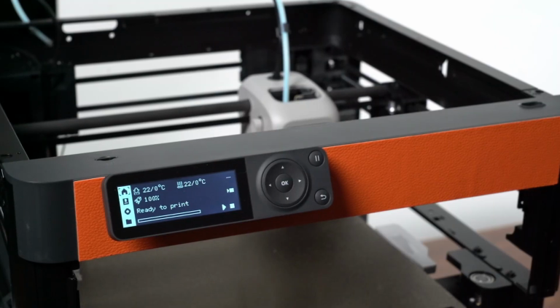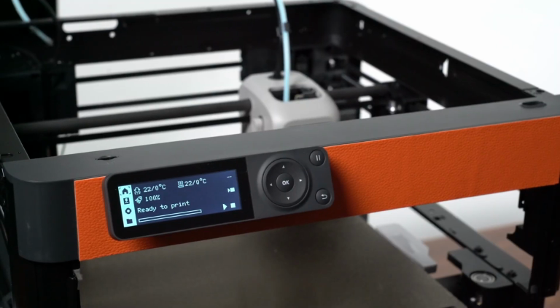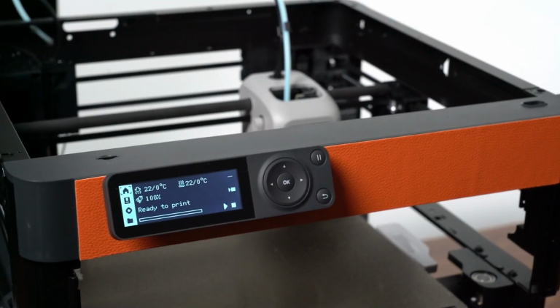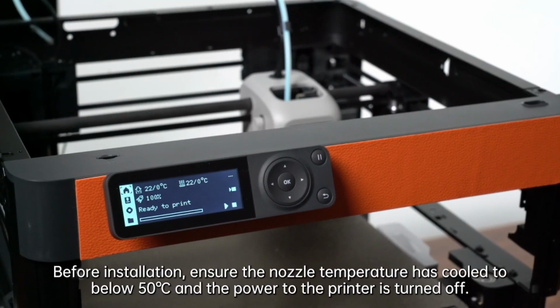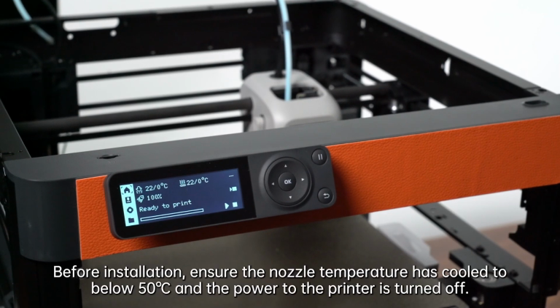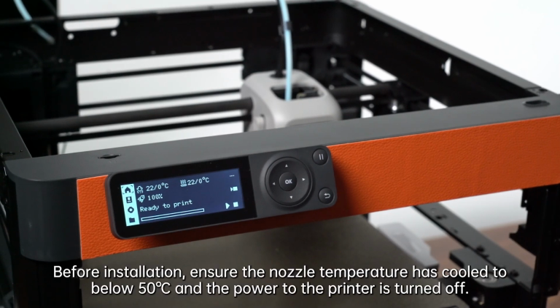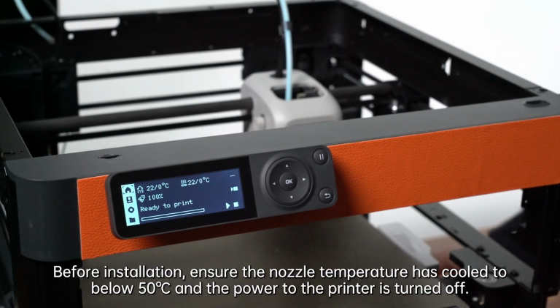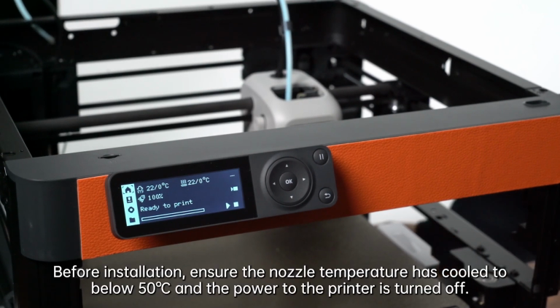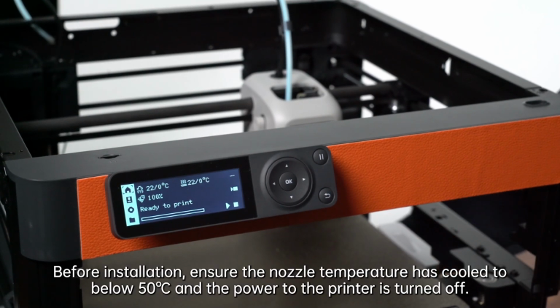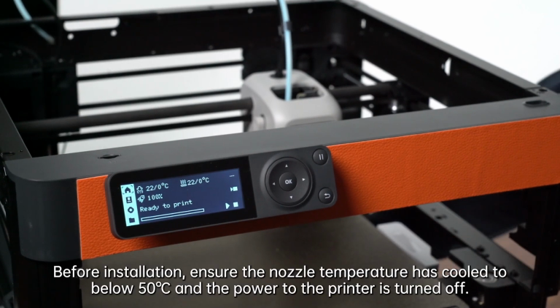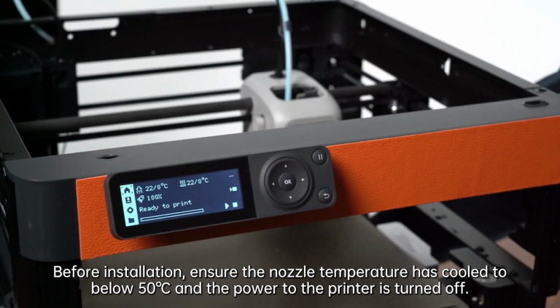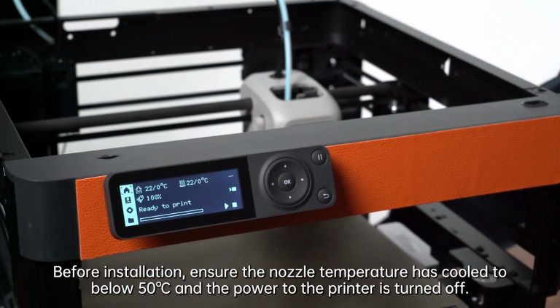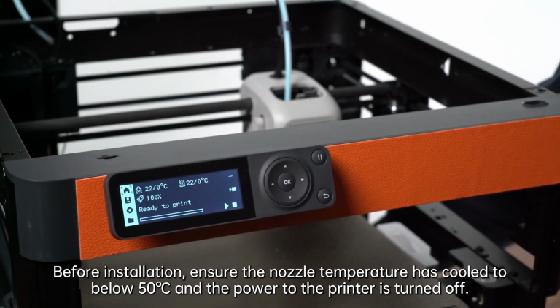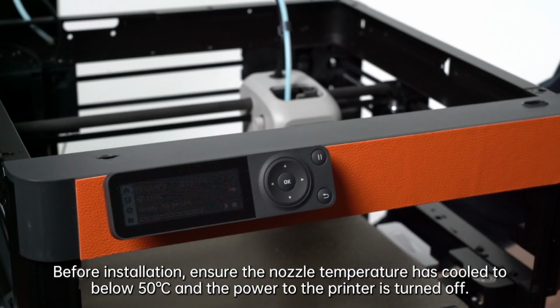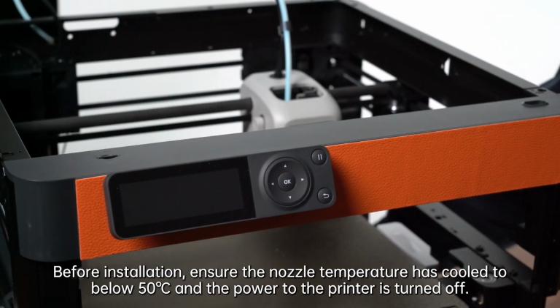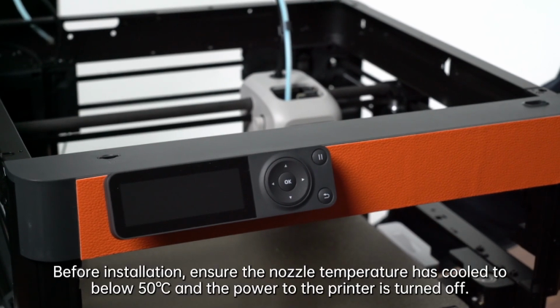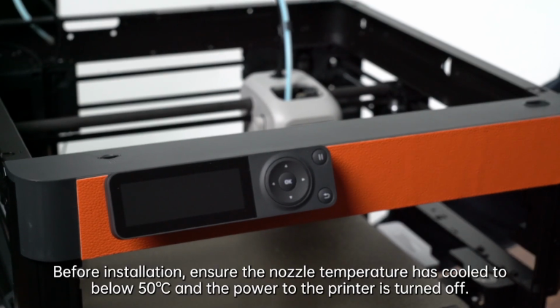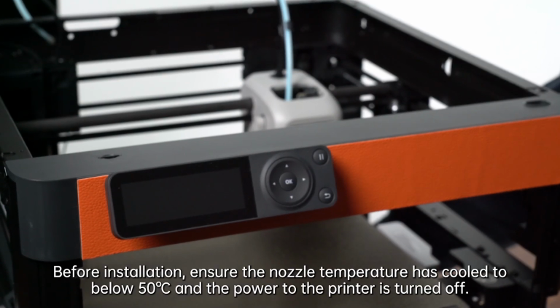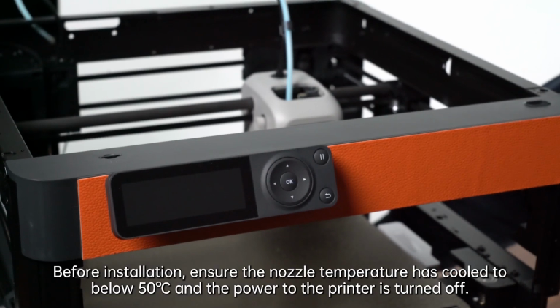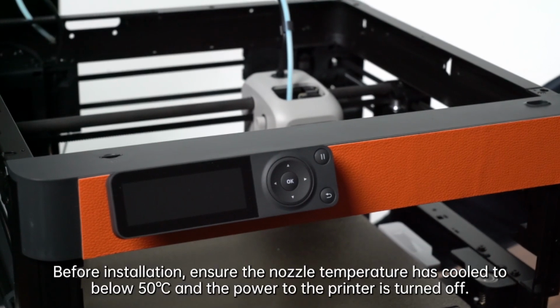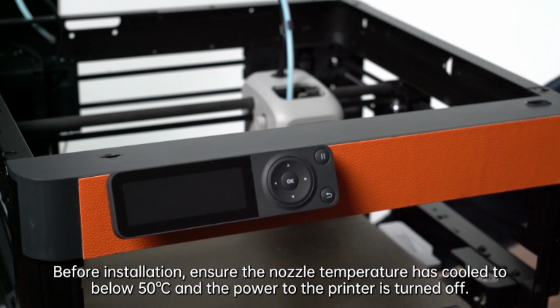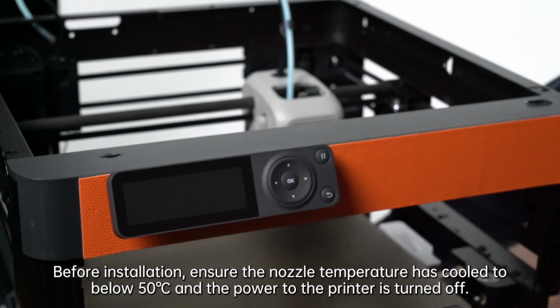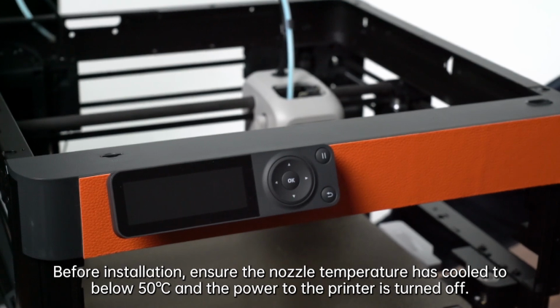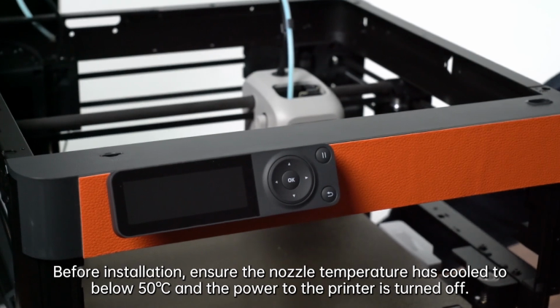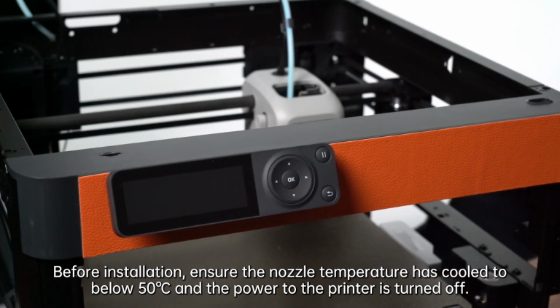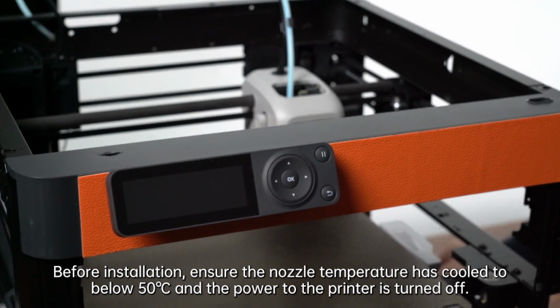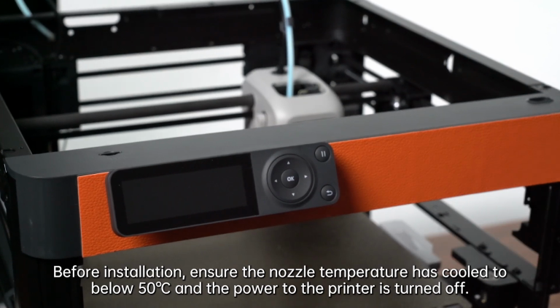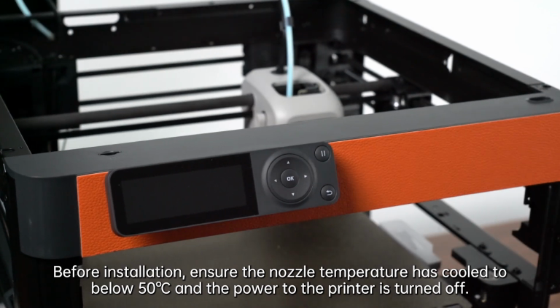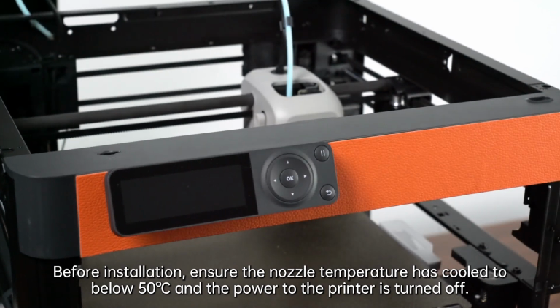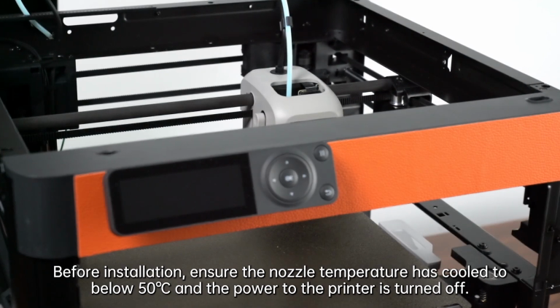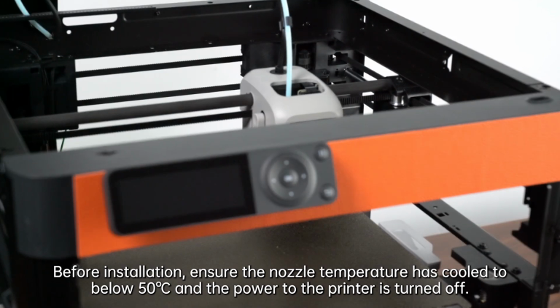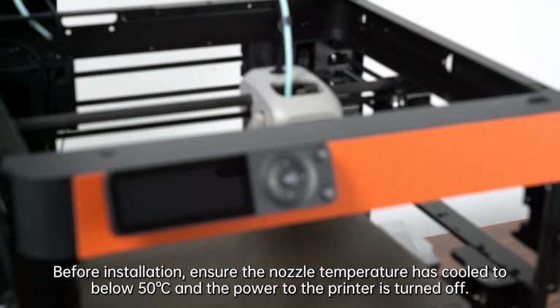First, ensure the nozzle temperature has cooled to below 50 Celsius and the power to the printer is turned off.